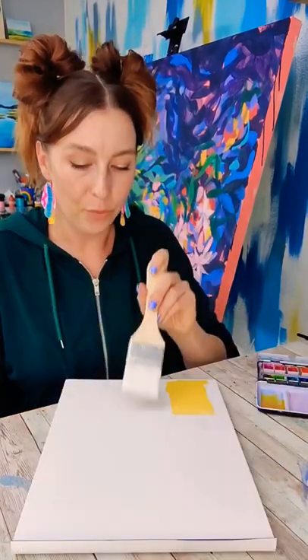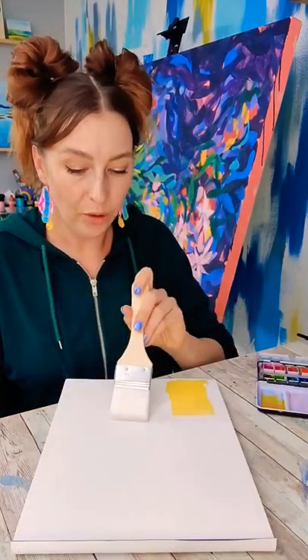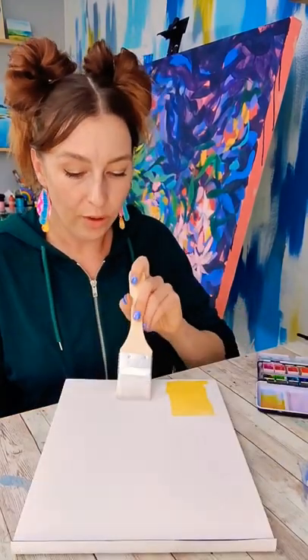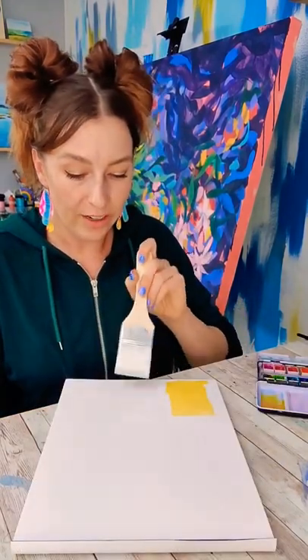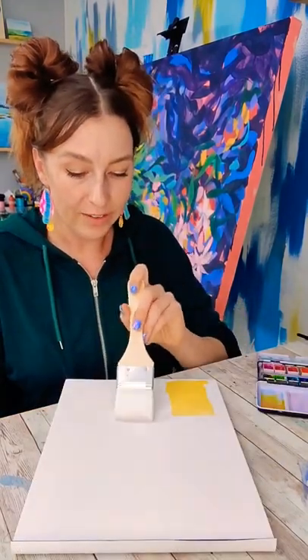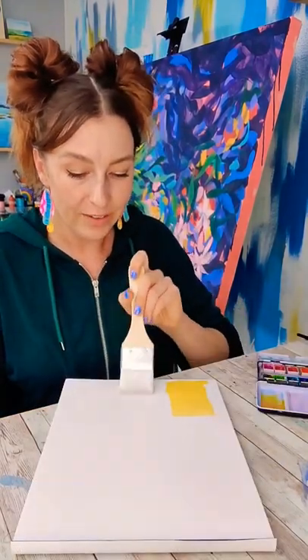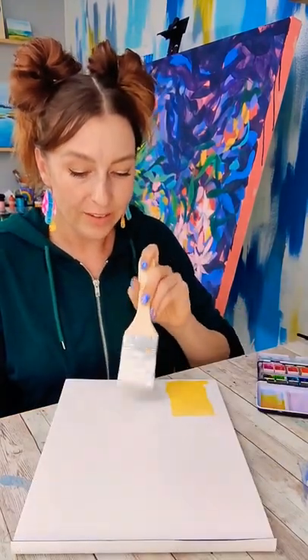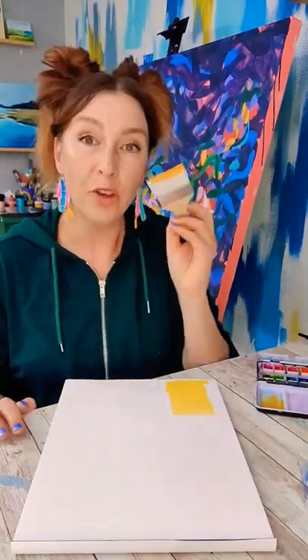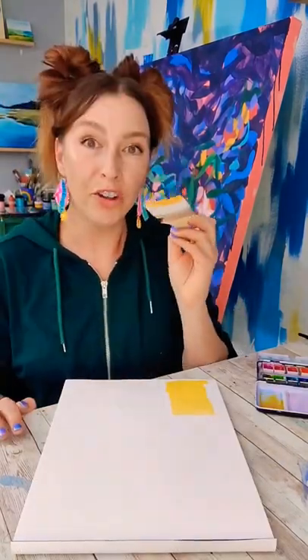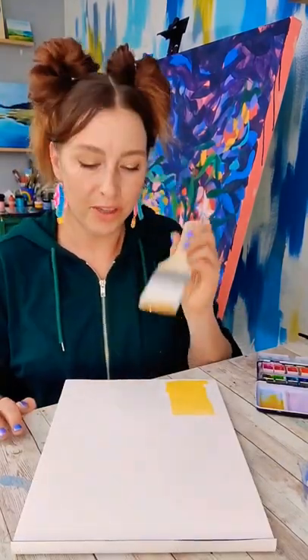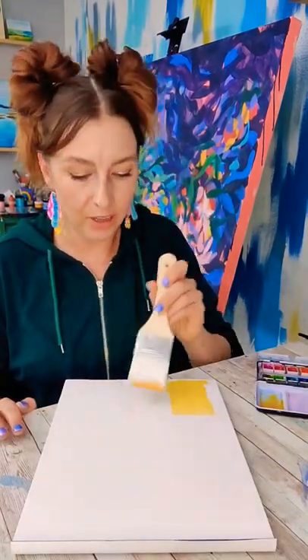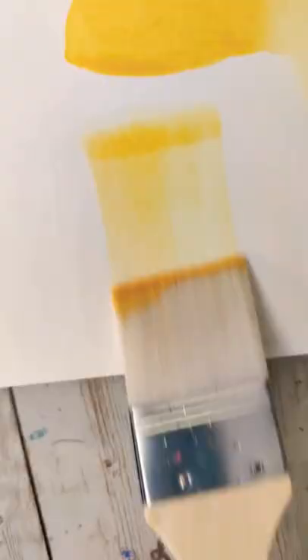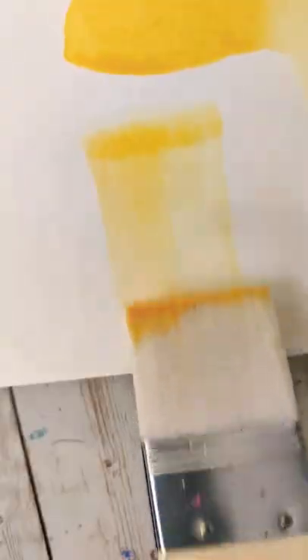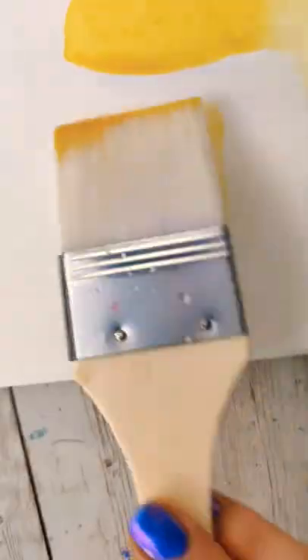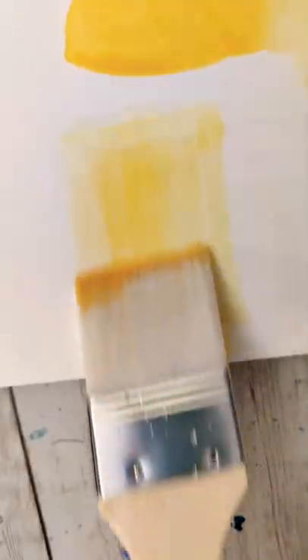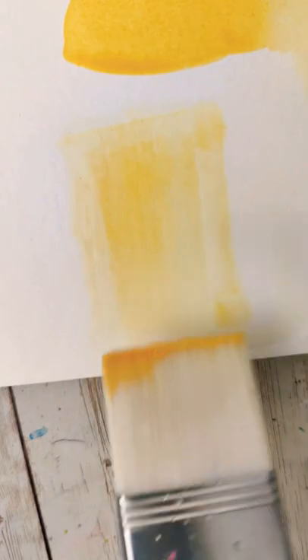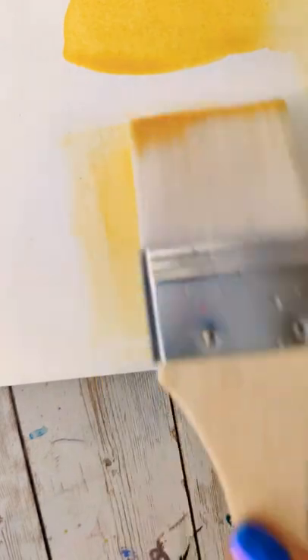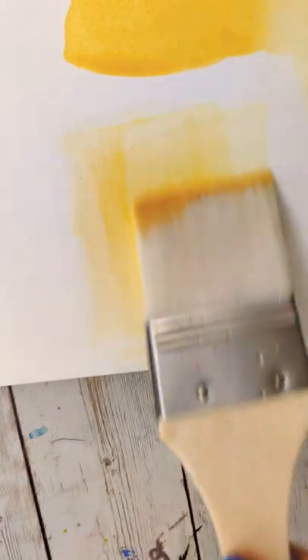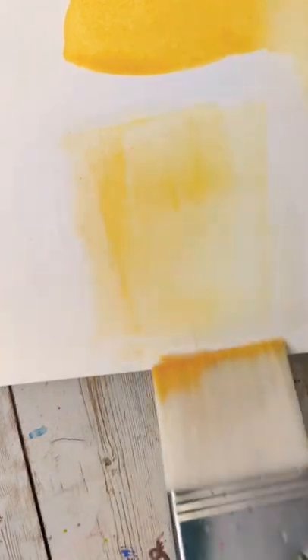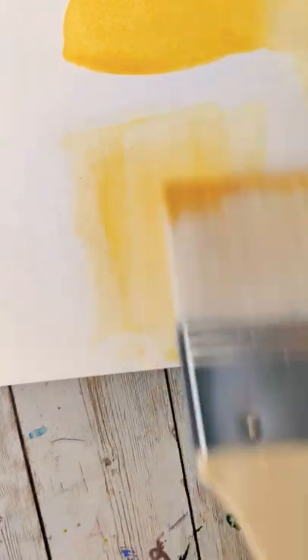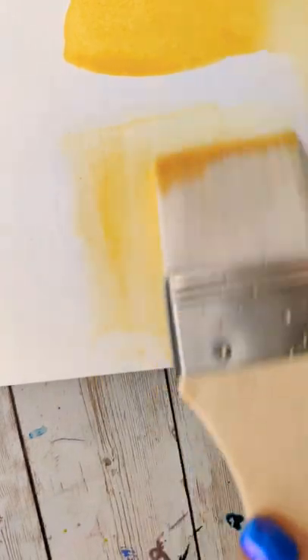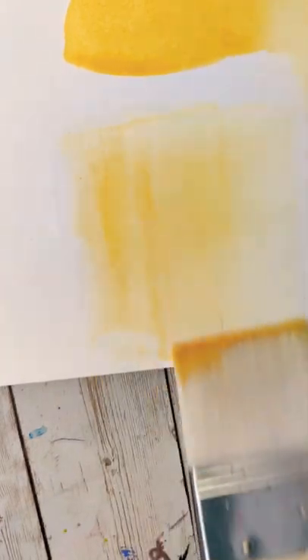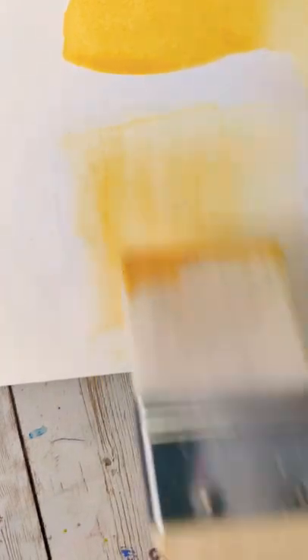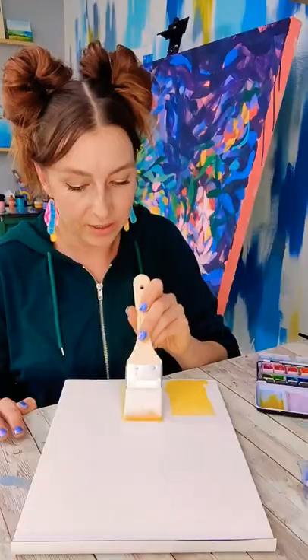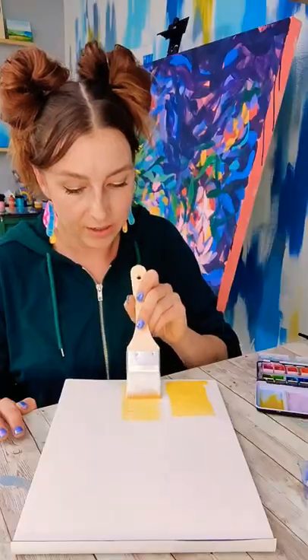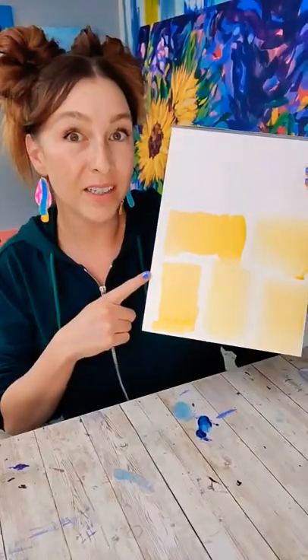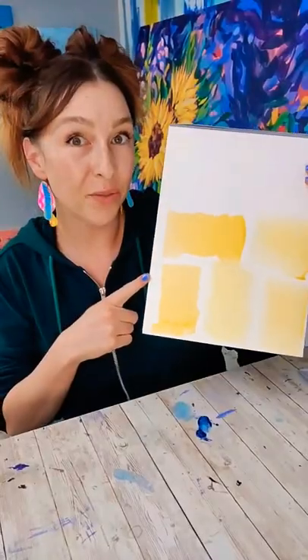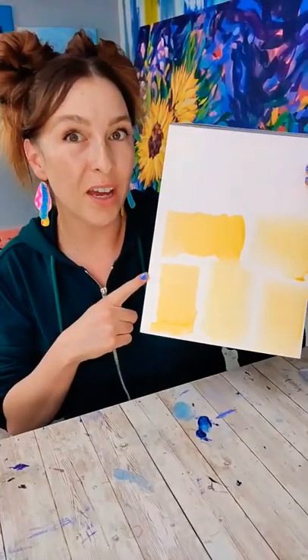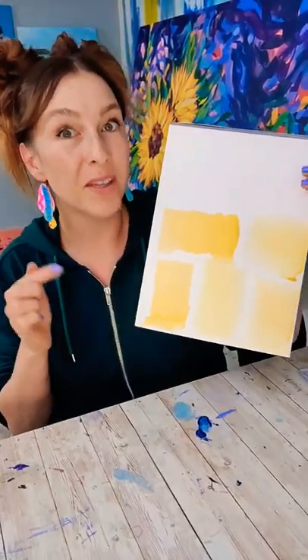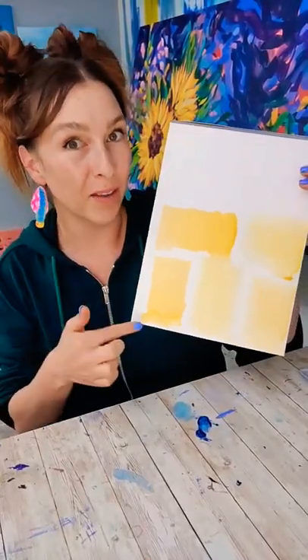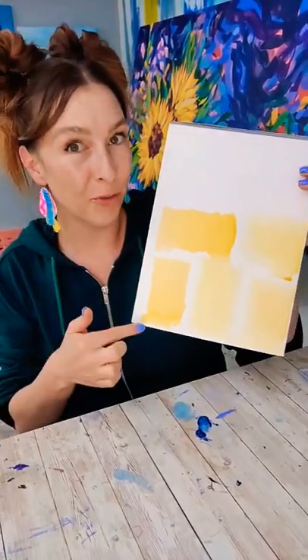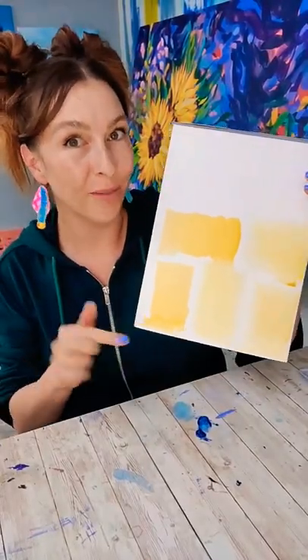Second technique: wet the whole area, fill your brush with the yellow, and then swipe on that area that's wet. Practice these a few times then let them dry.